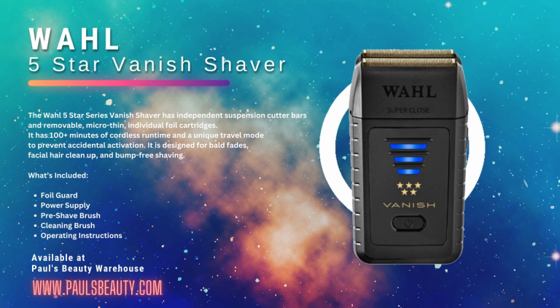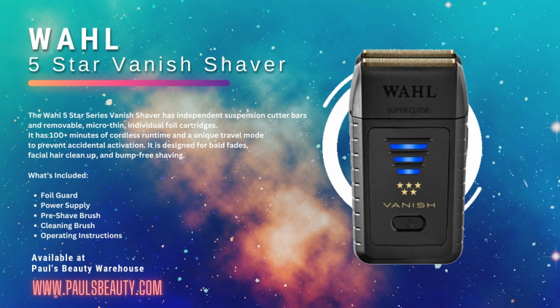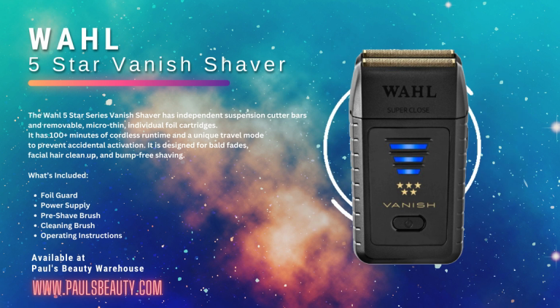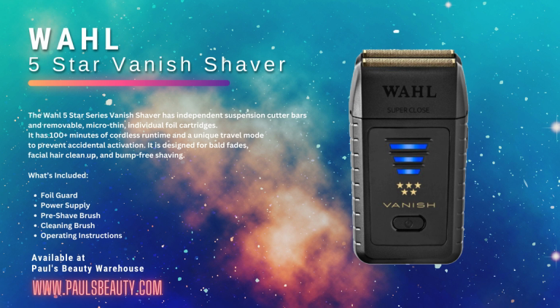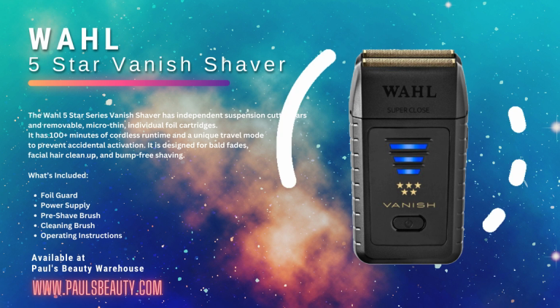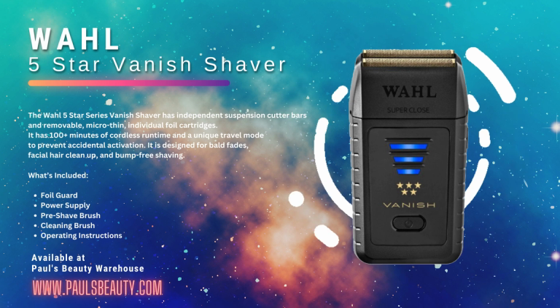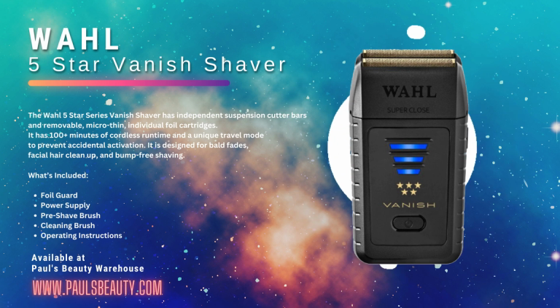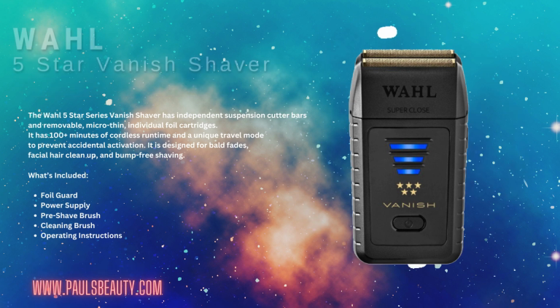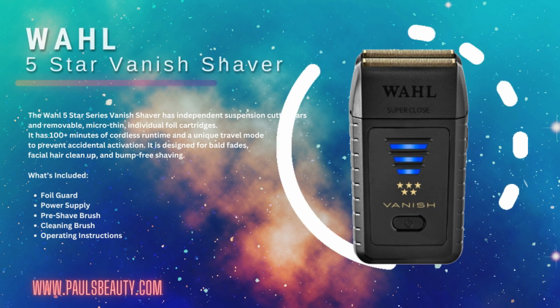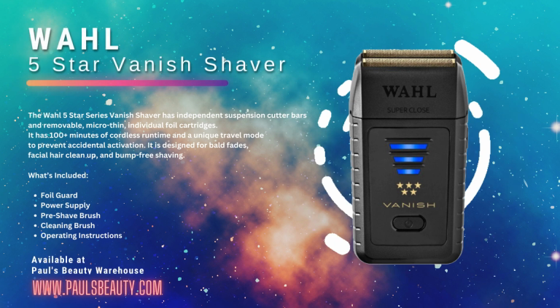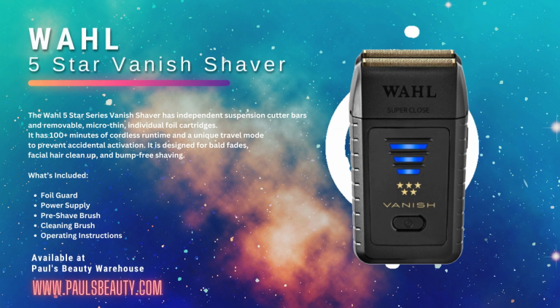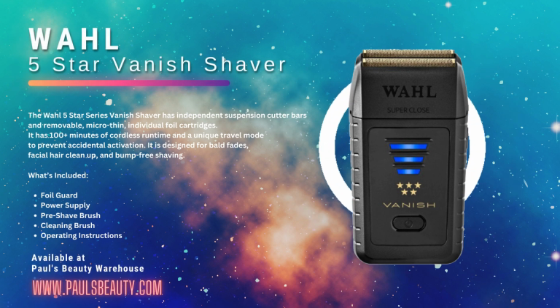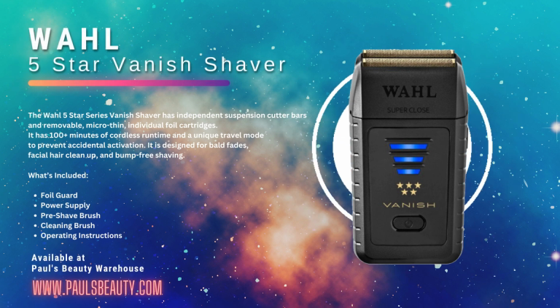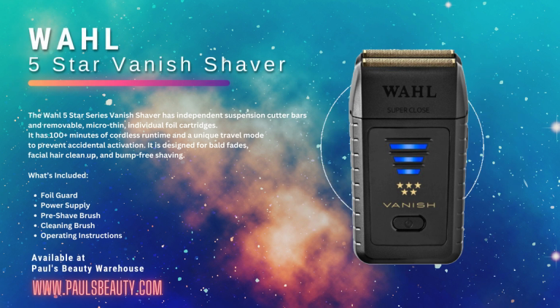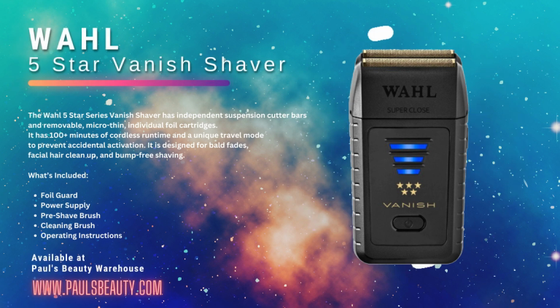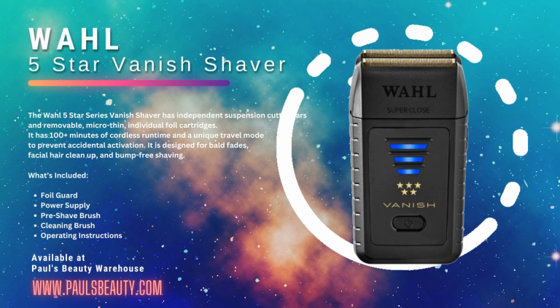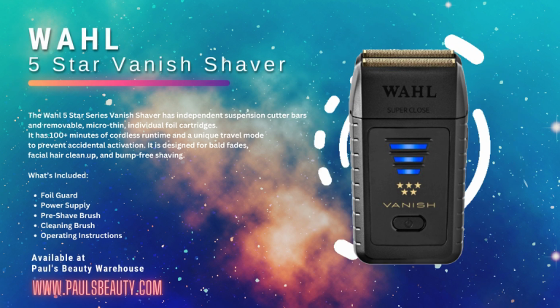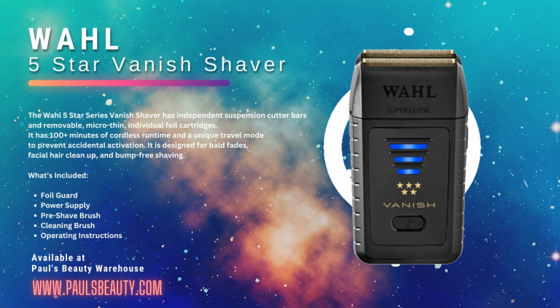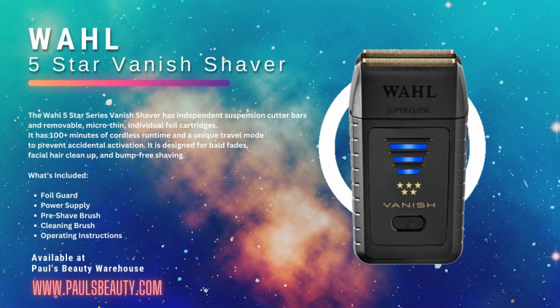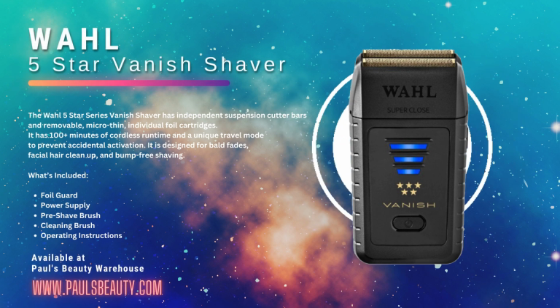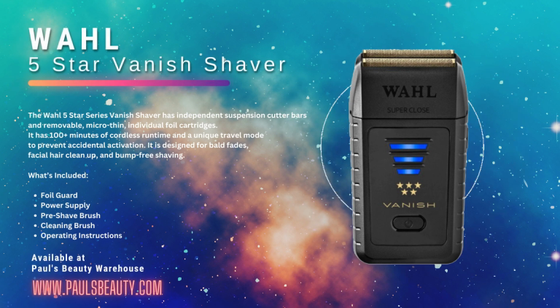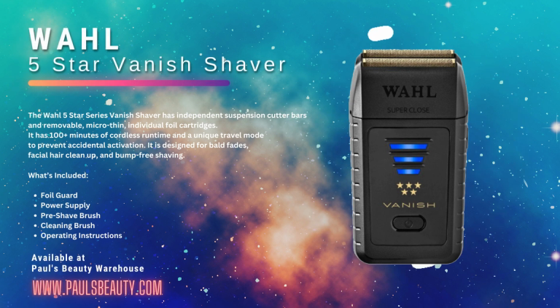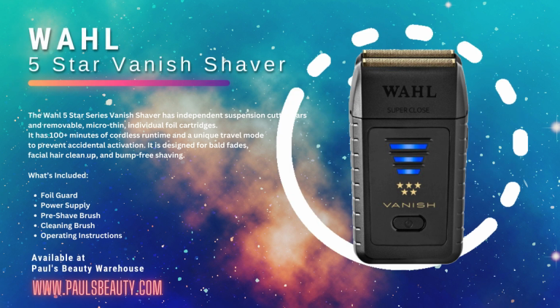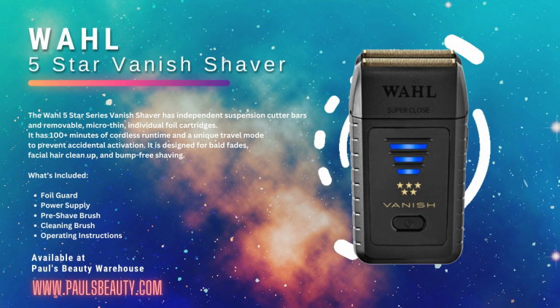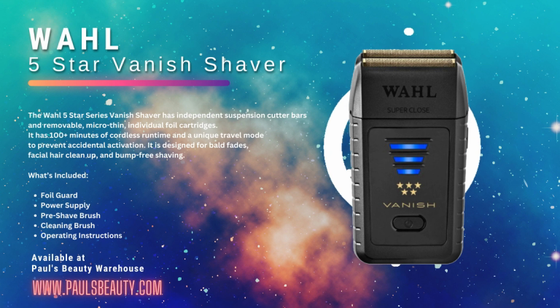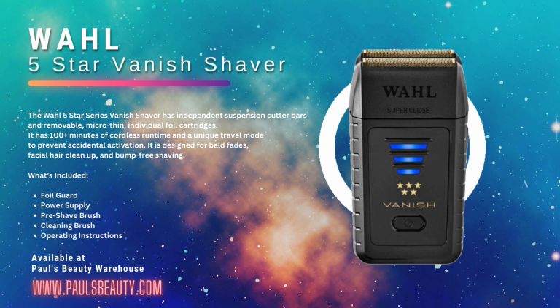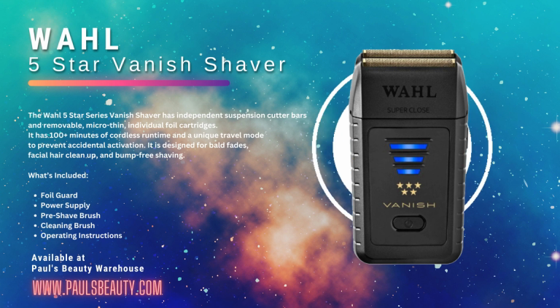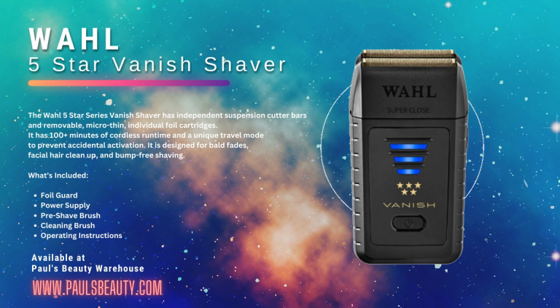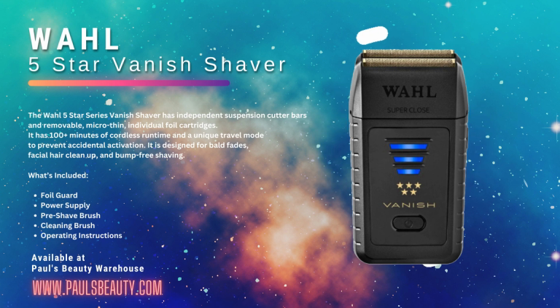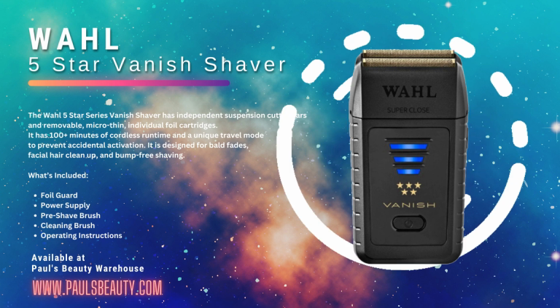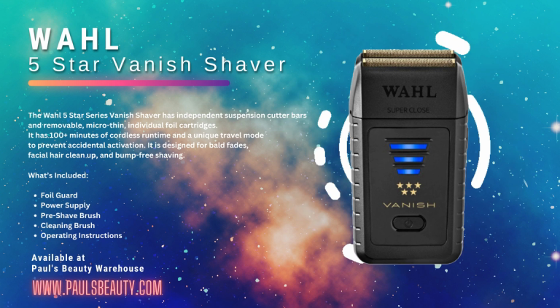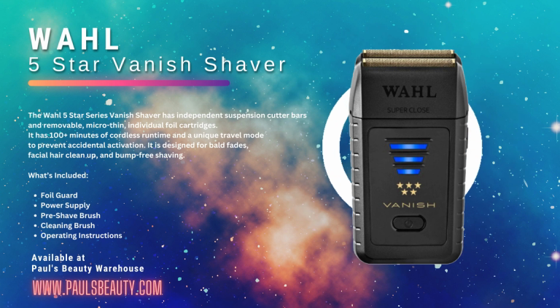The Wahl 5 Star Series Vanish Shaver is designed for finishing and blending bald fades, neckline and facial hair cleanup, and bump-free shaving.